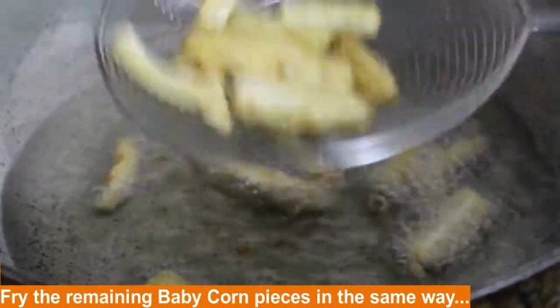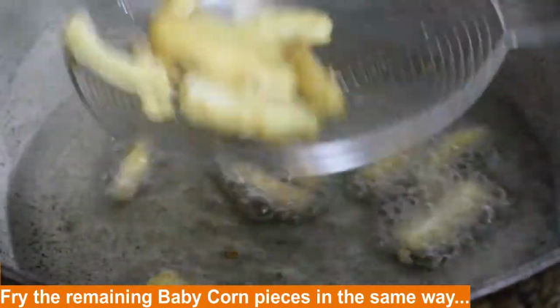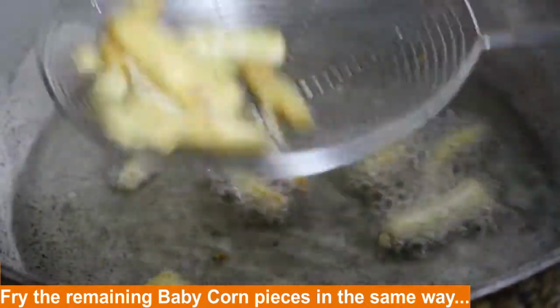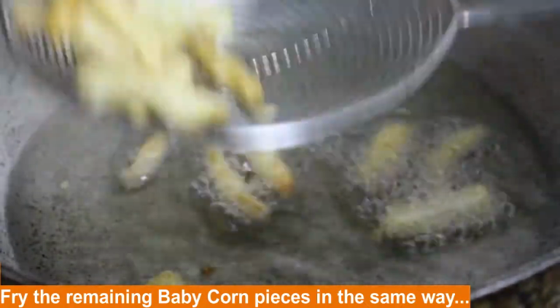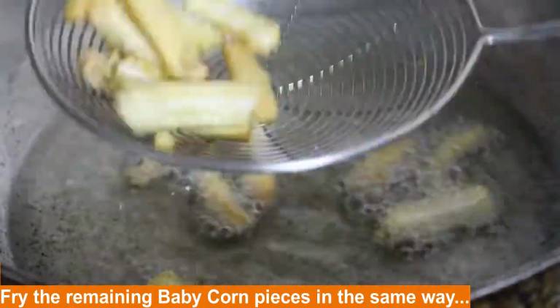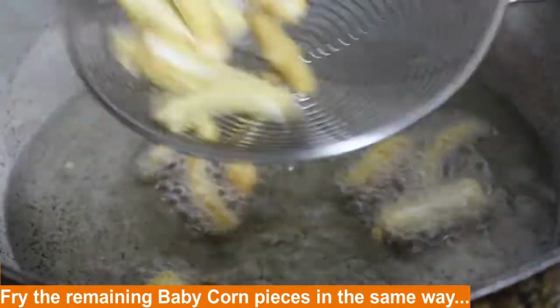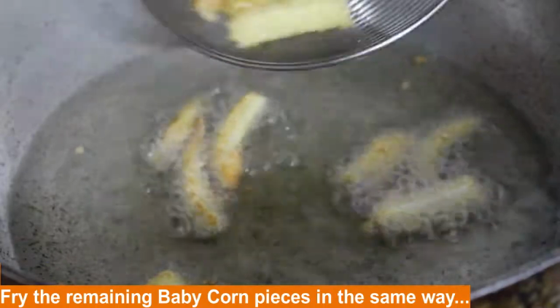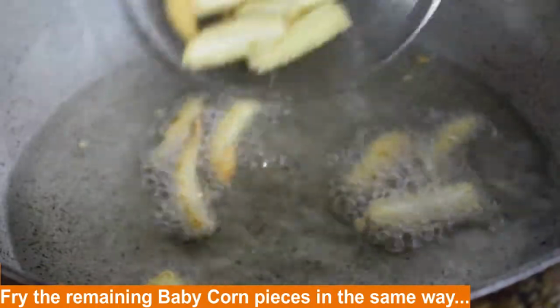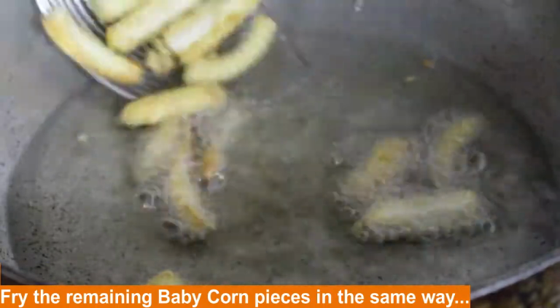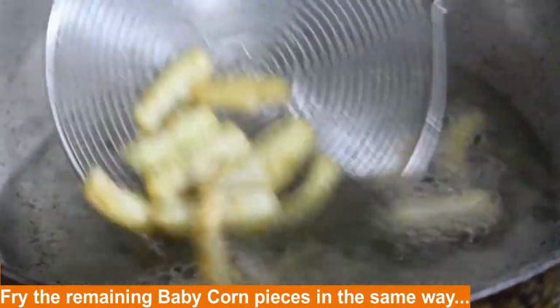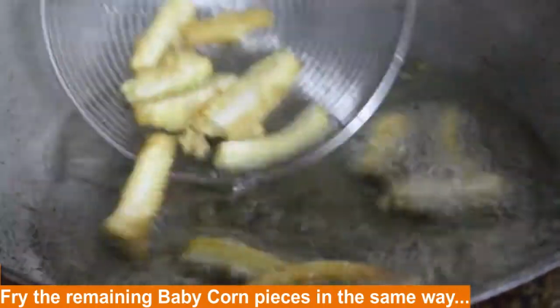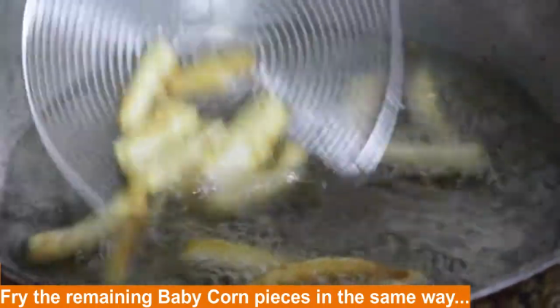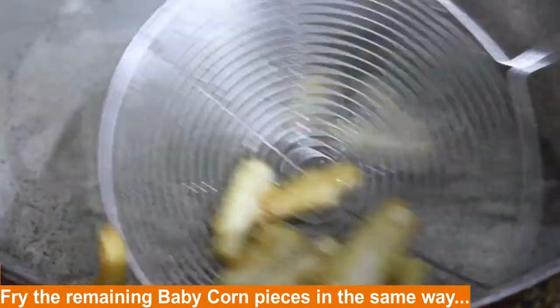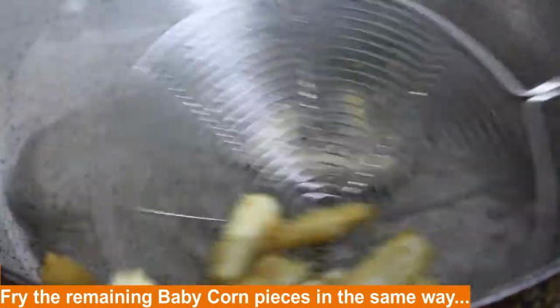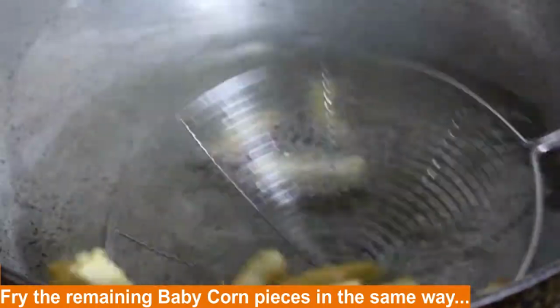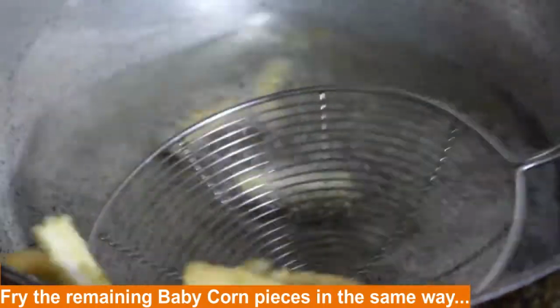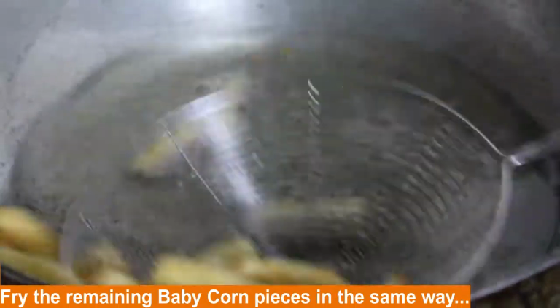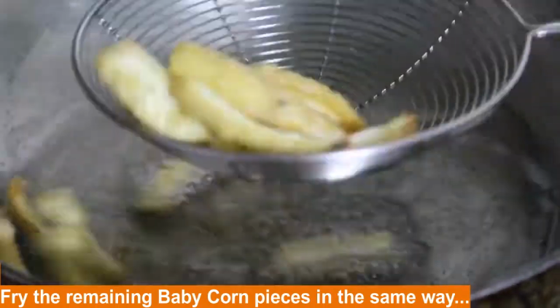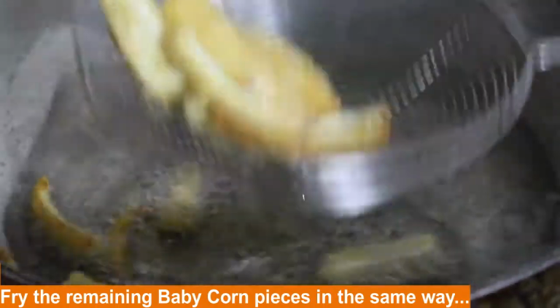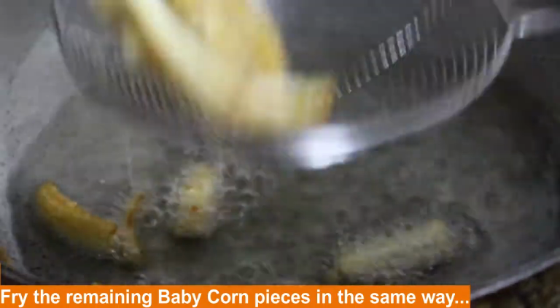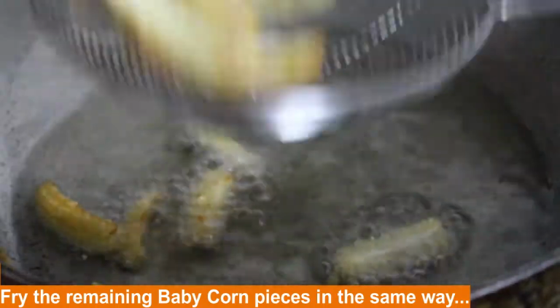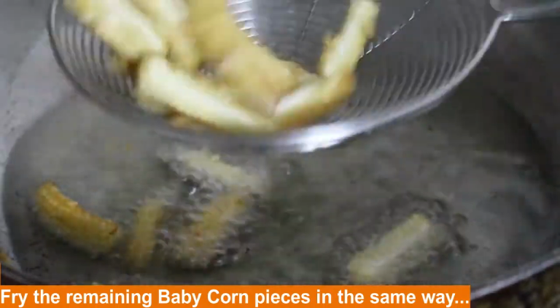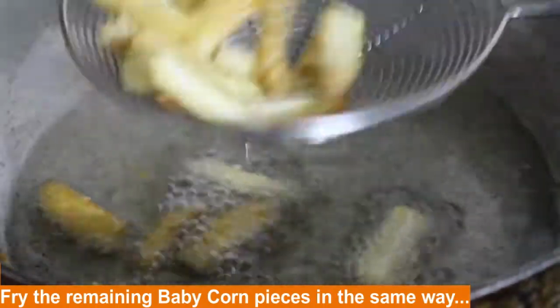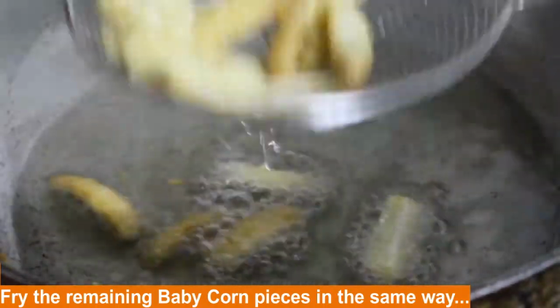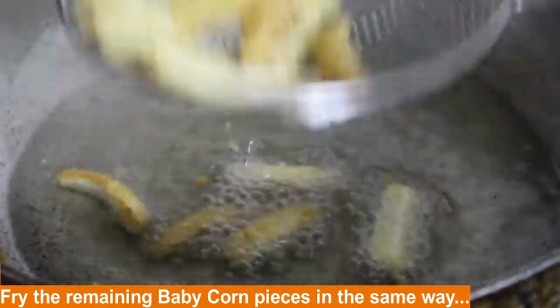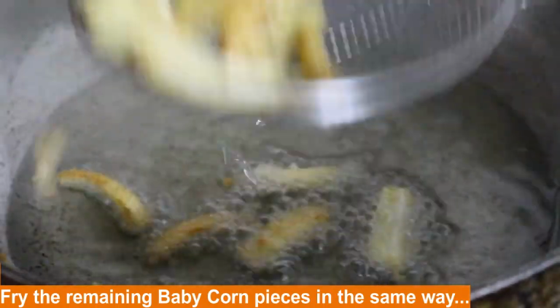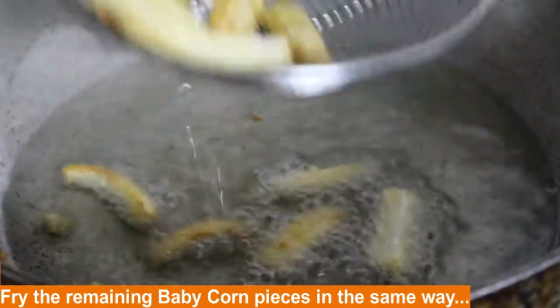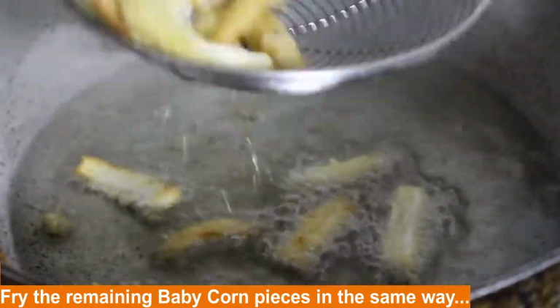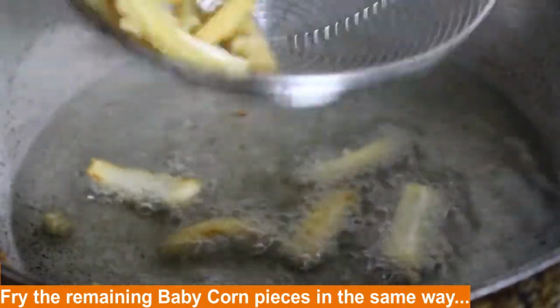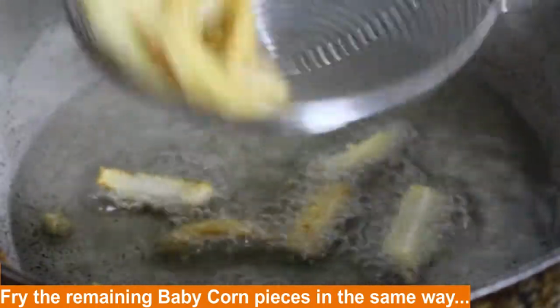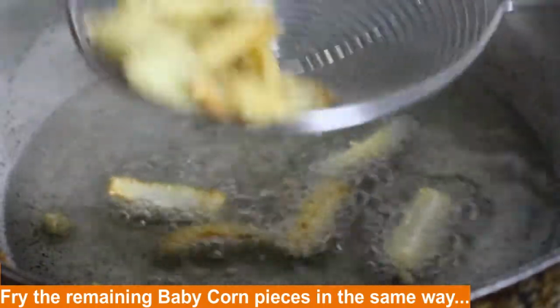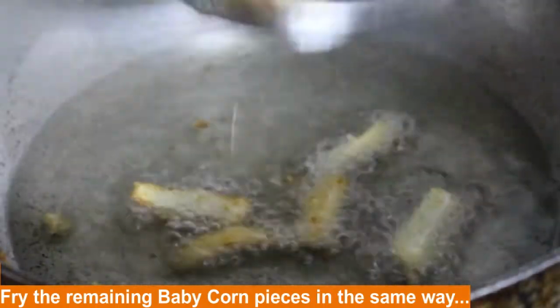It becomes light brown in colour. I am removing it, and I will fry them again.